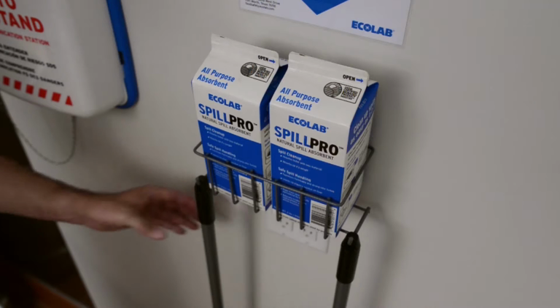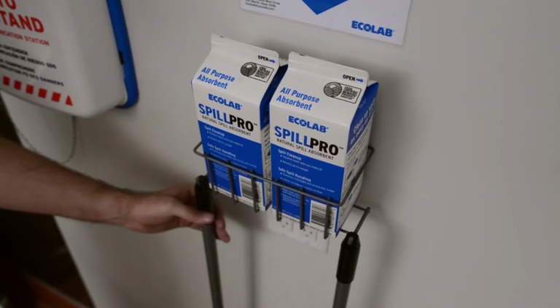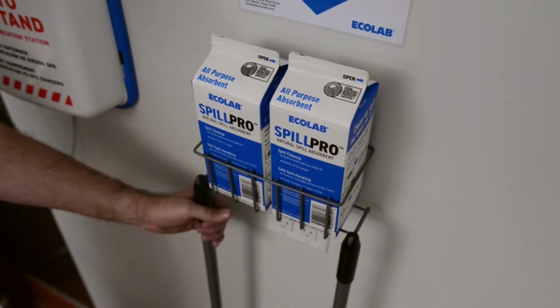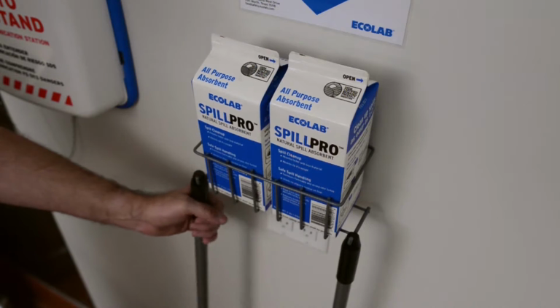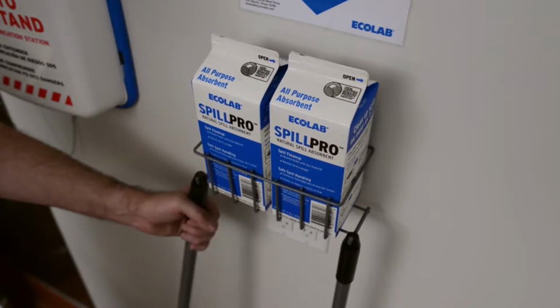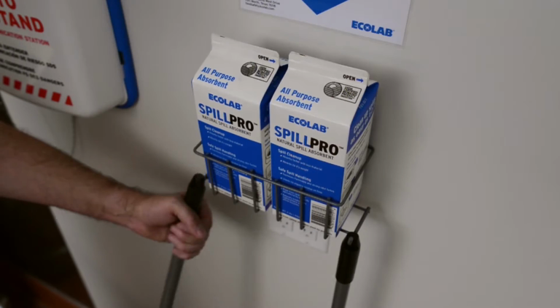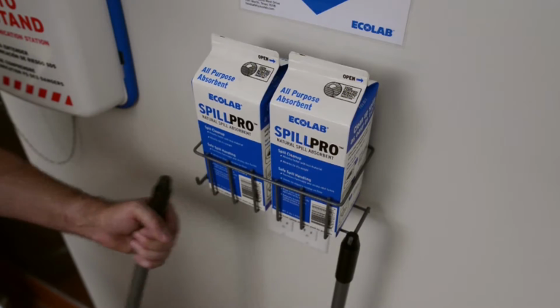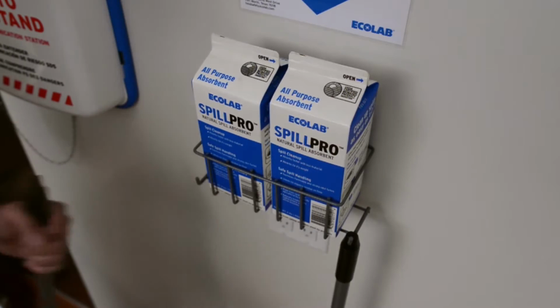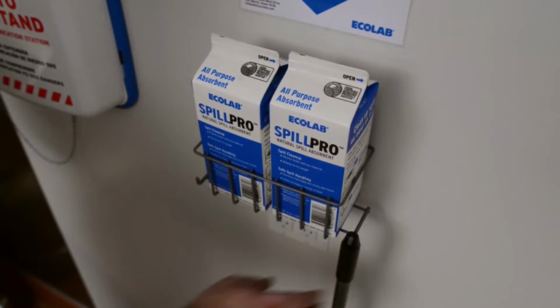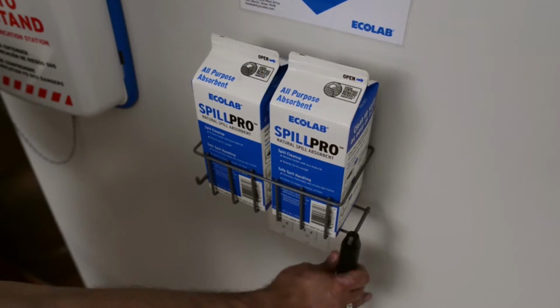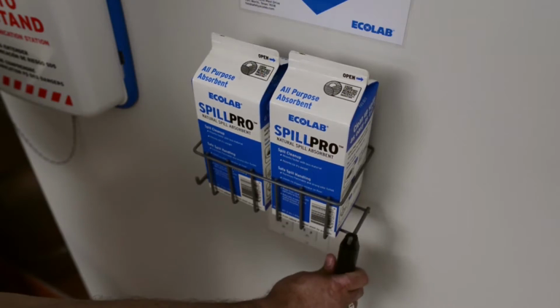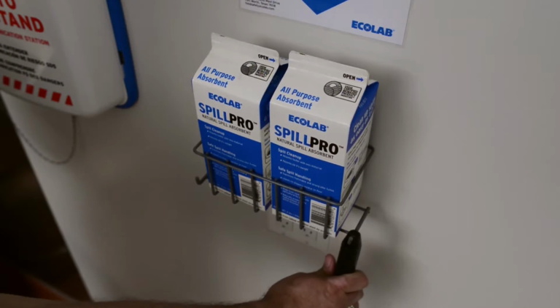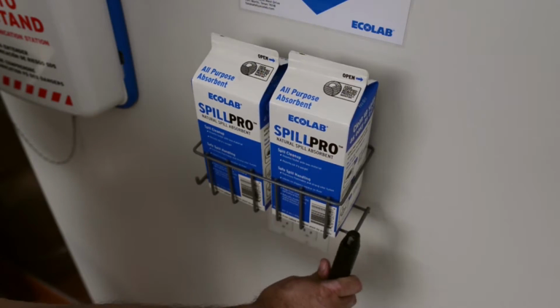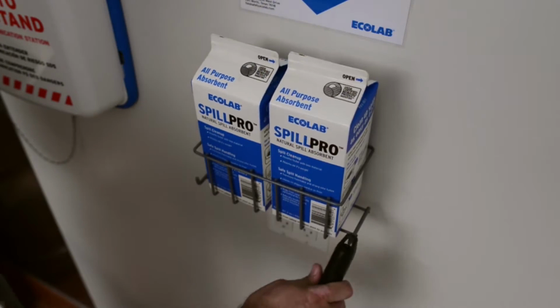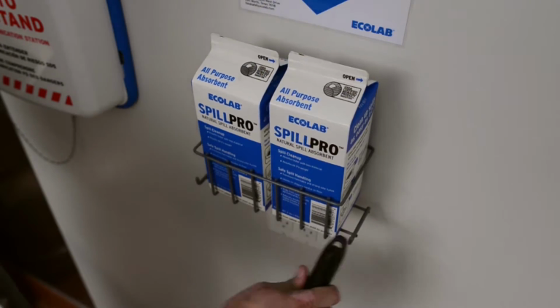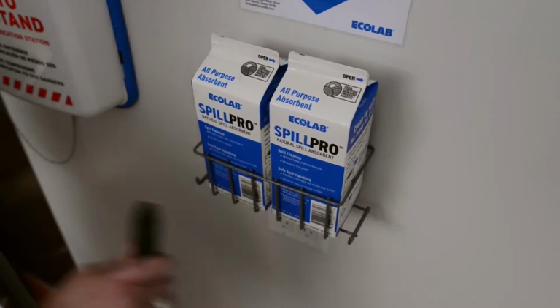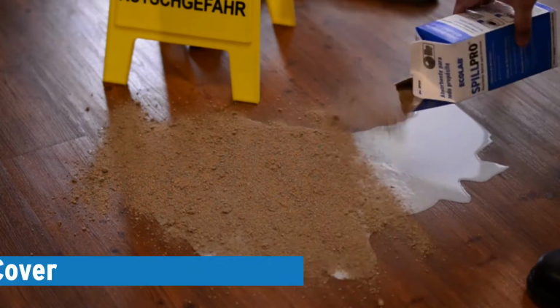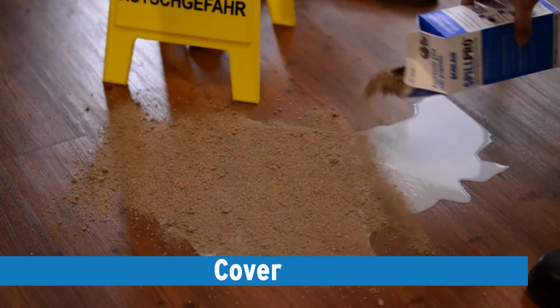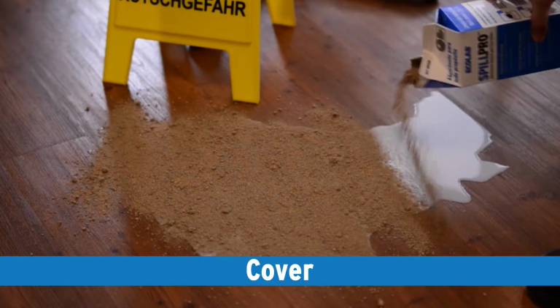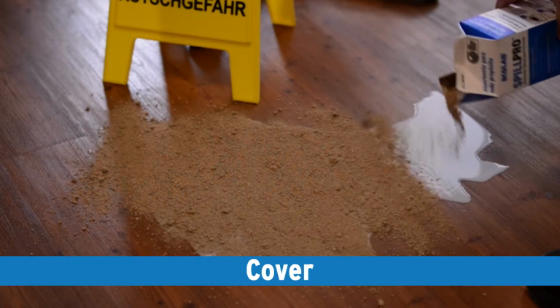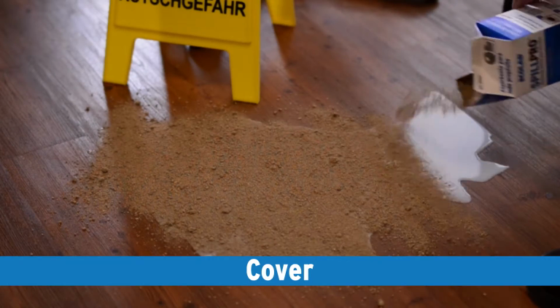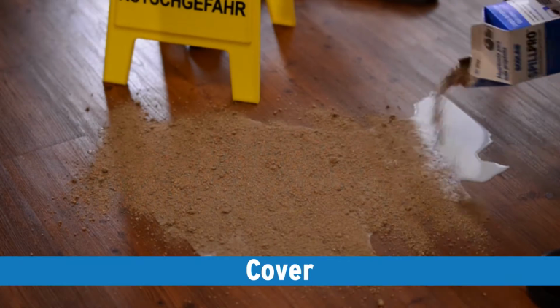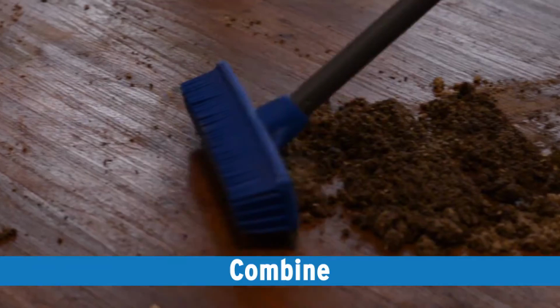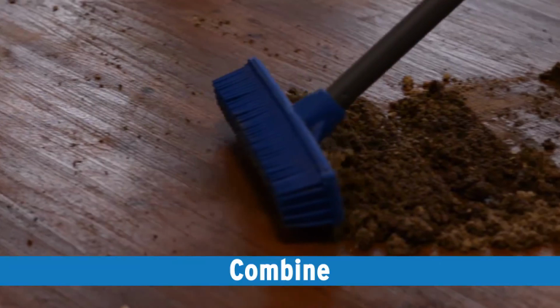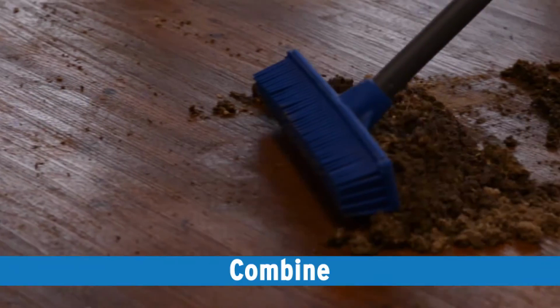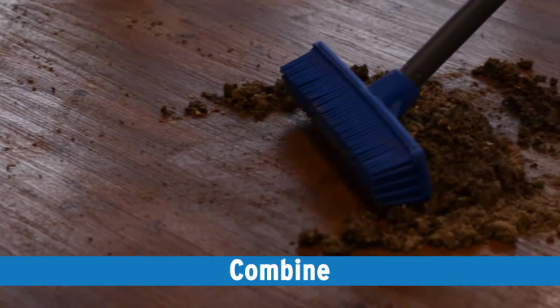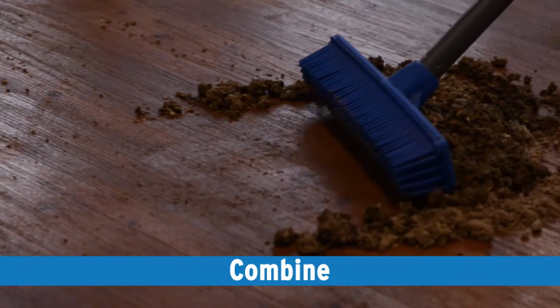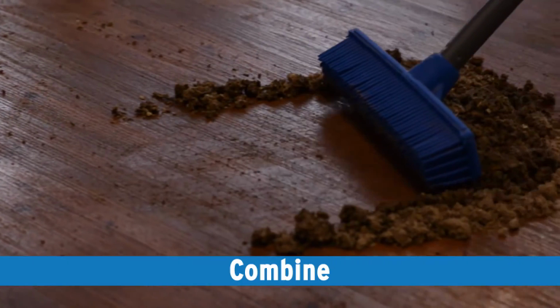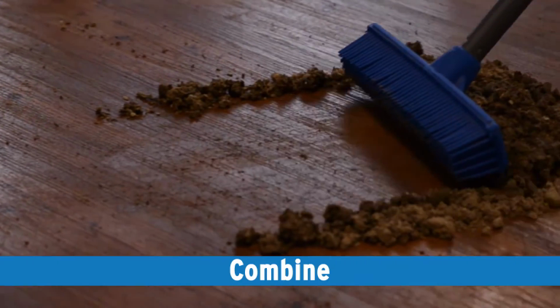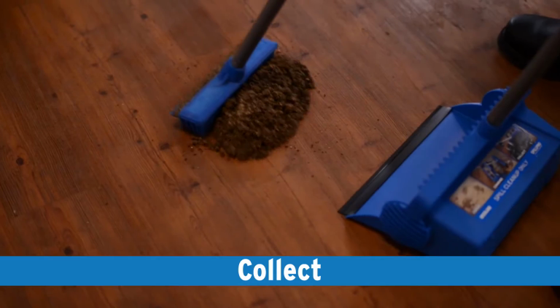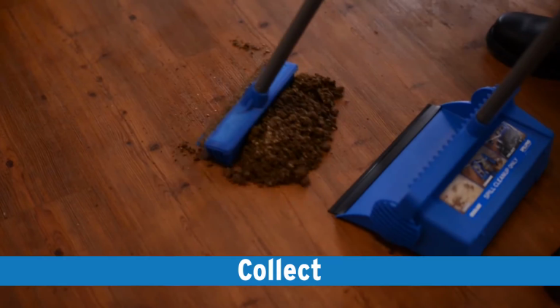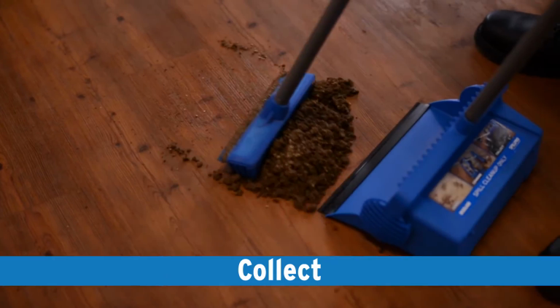Cleaning up spills with Spill Pro is as easy as one, two, three. Simply cover, combine, and collect.